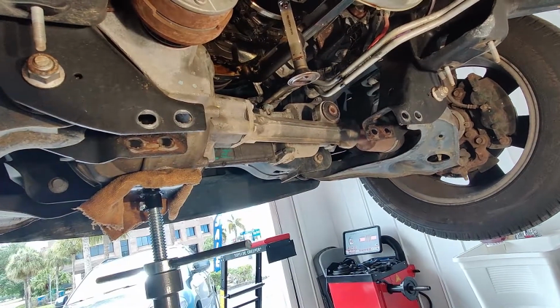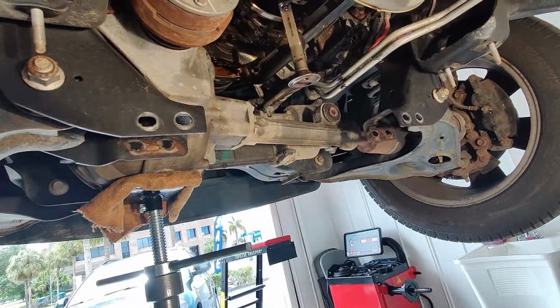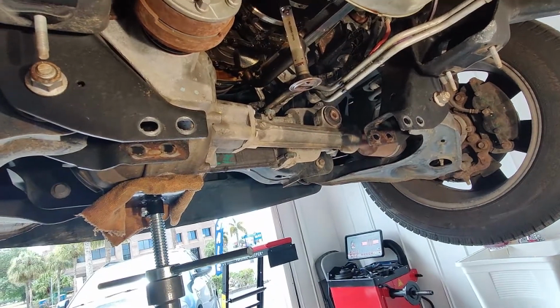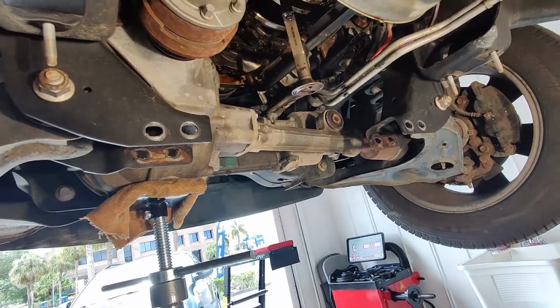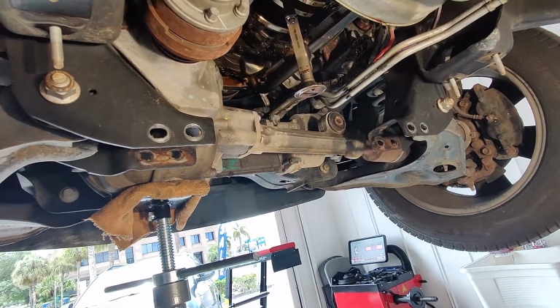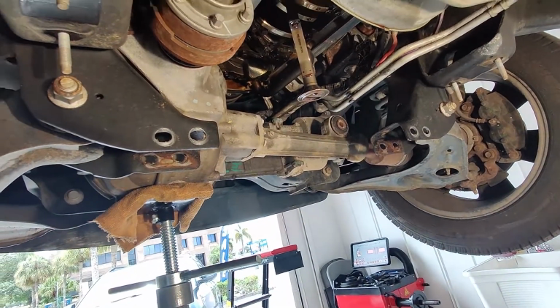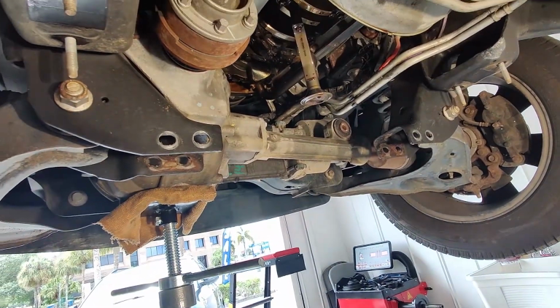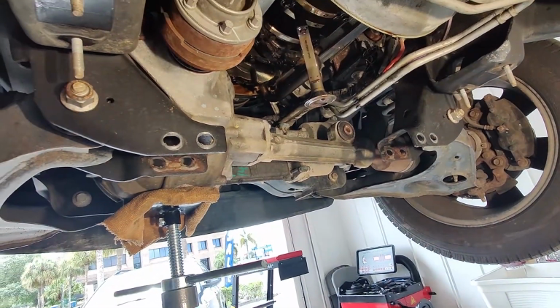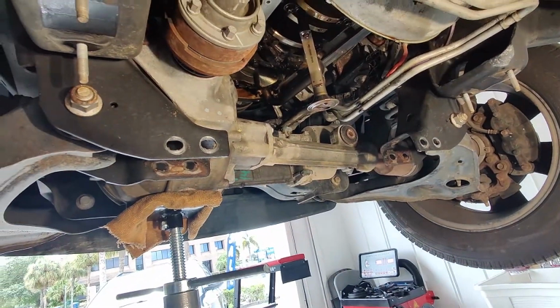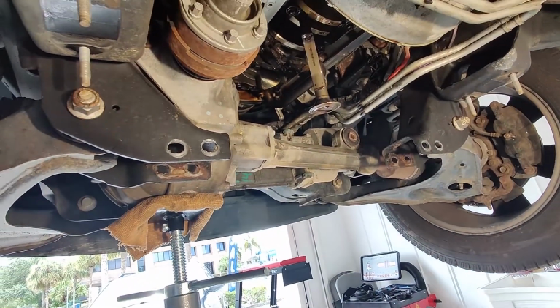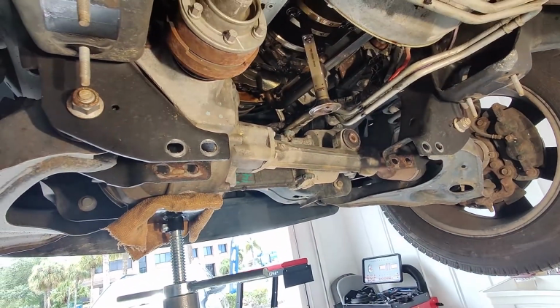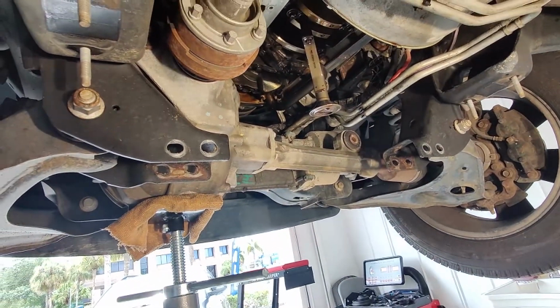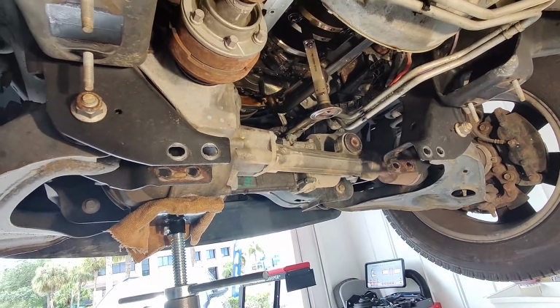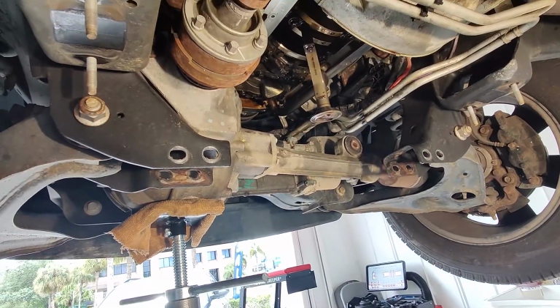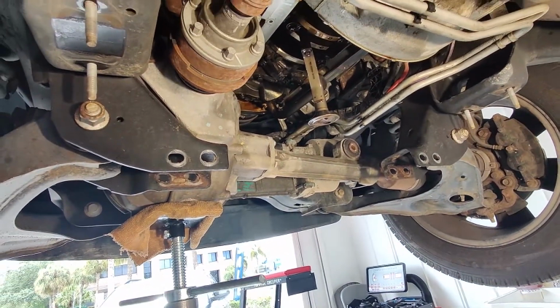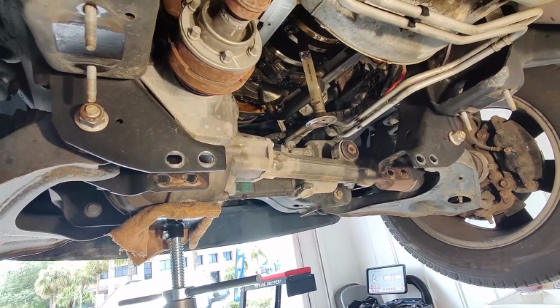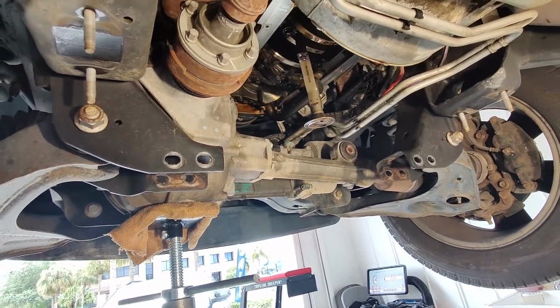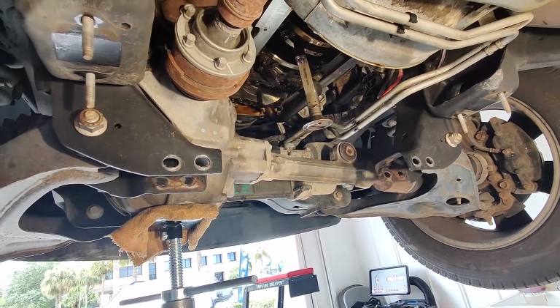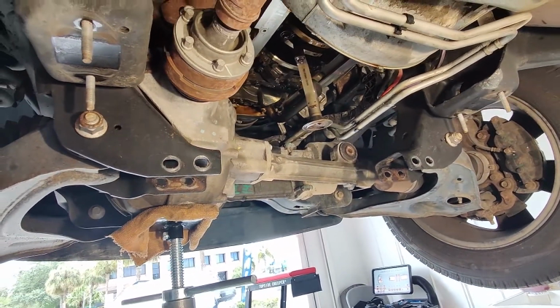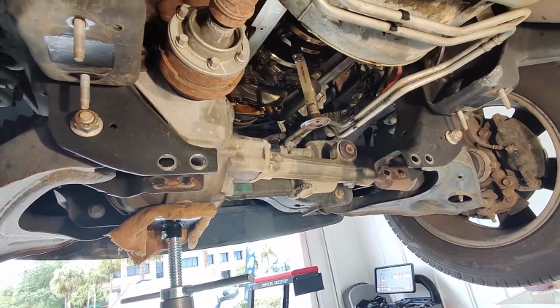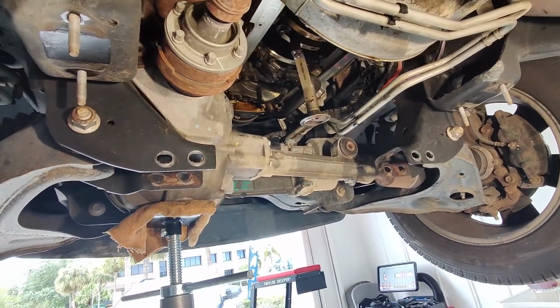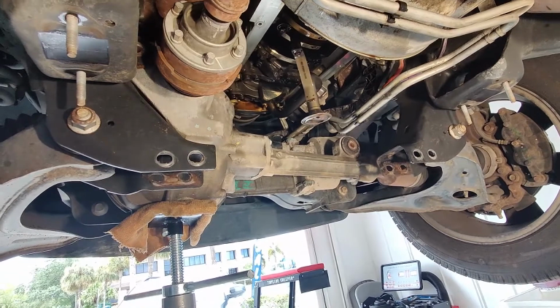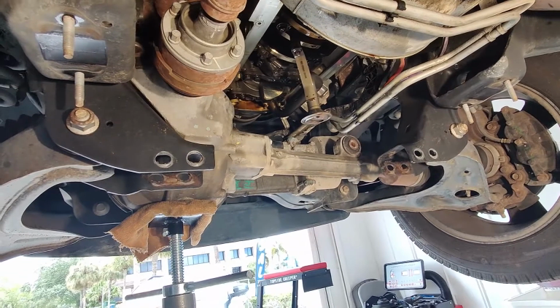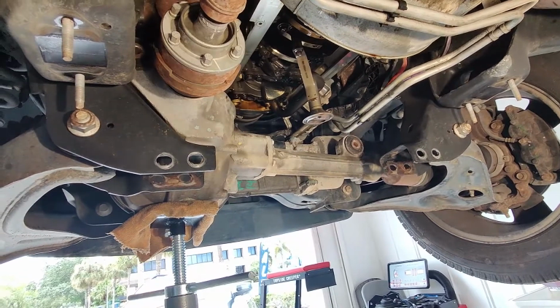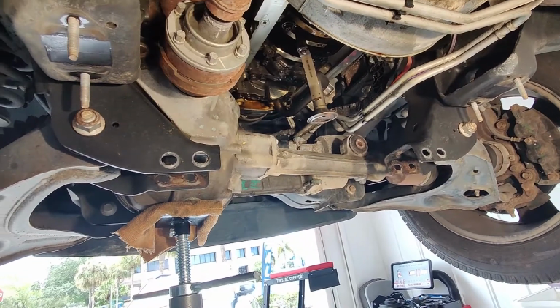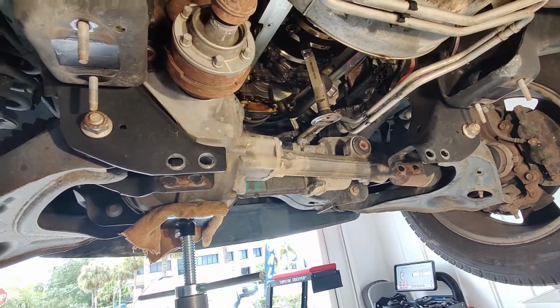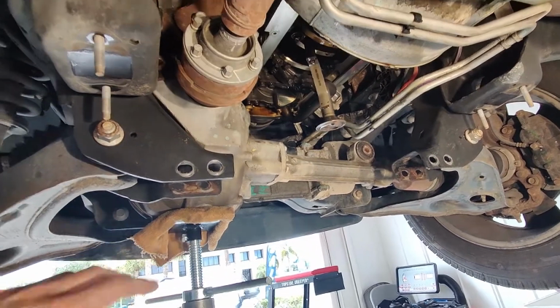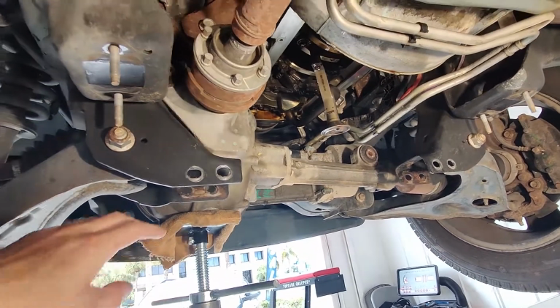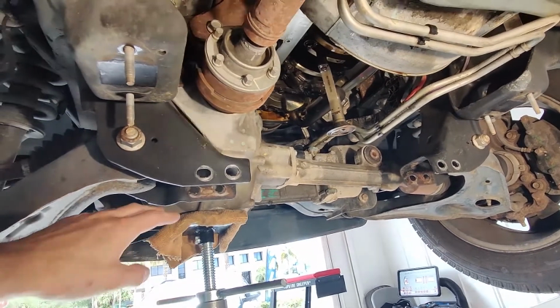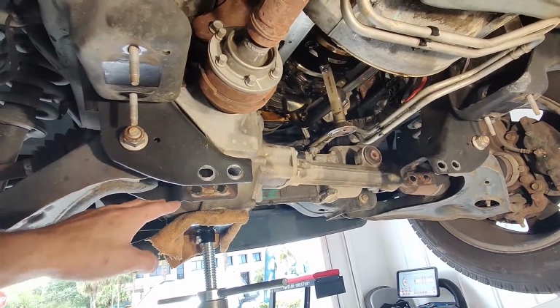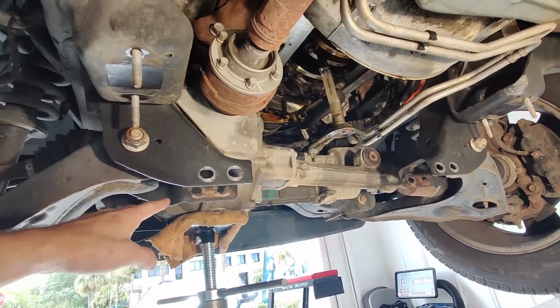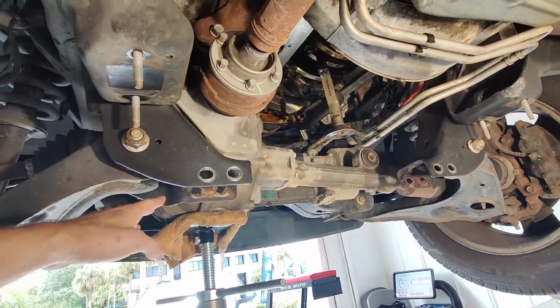You're also gonna remove this crossmember right here. There's two bolts on this side, two on that side — just pull that crossmember out, and that's gonna give you plenty of room back there.